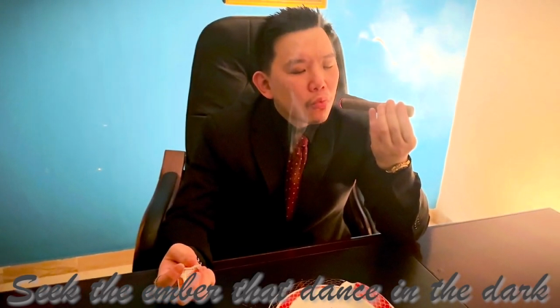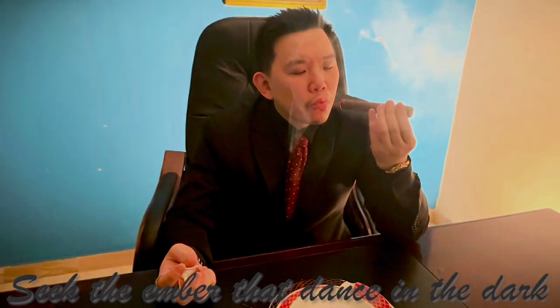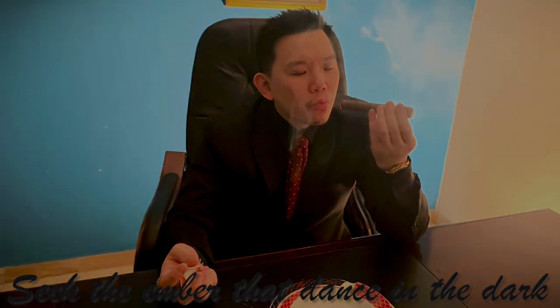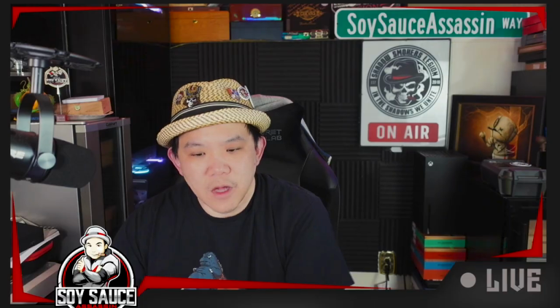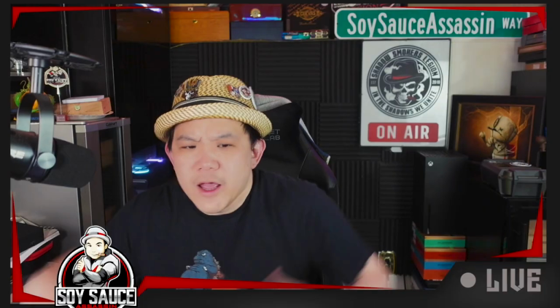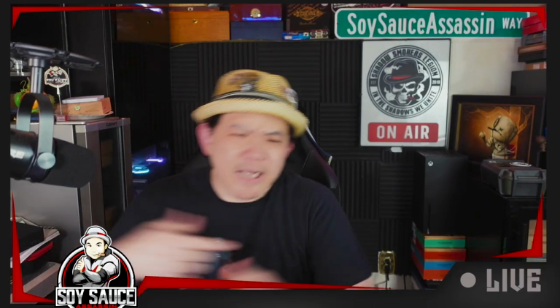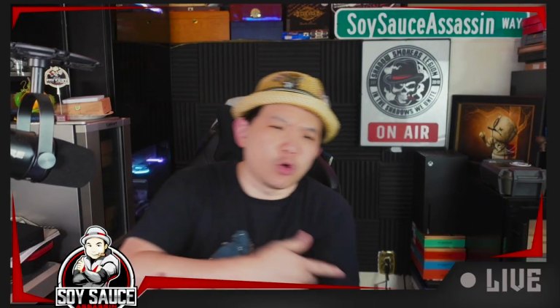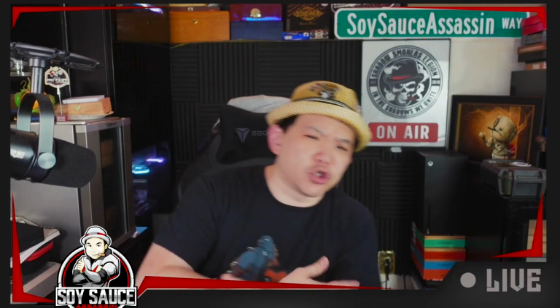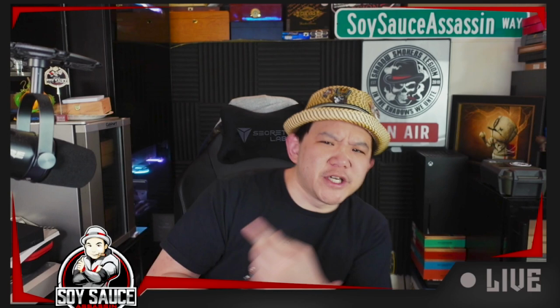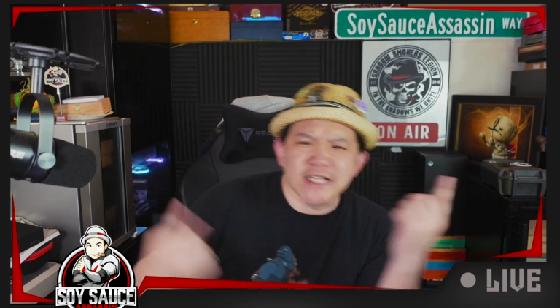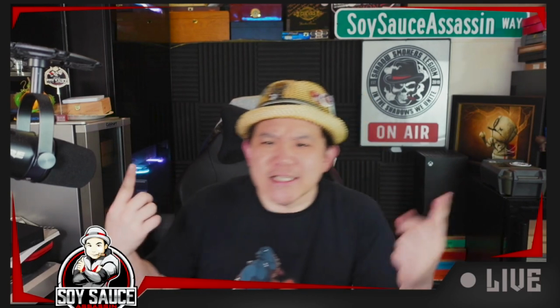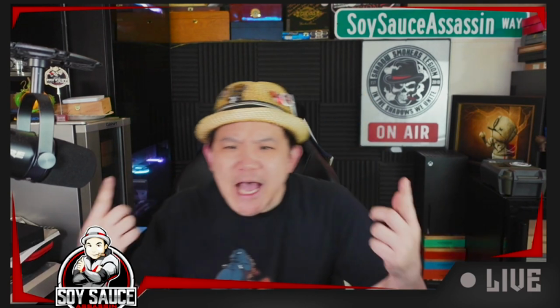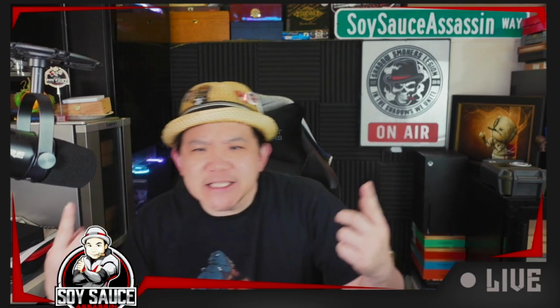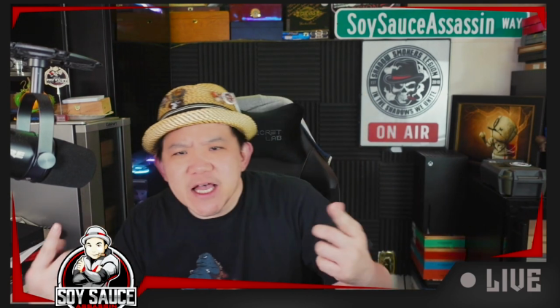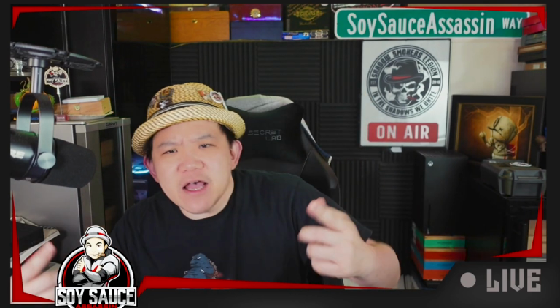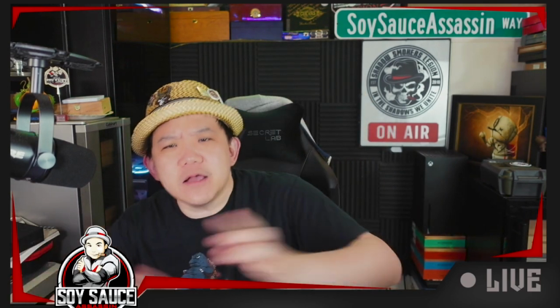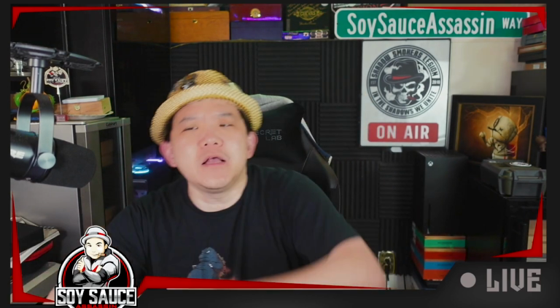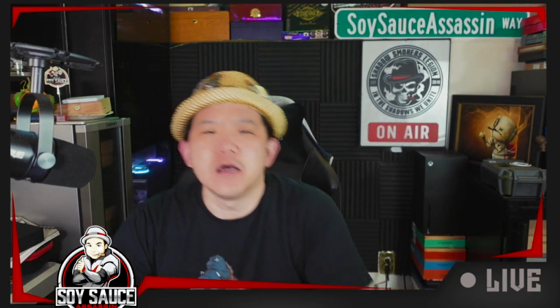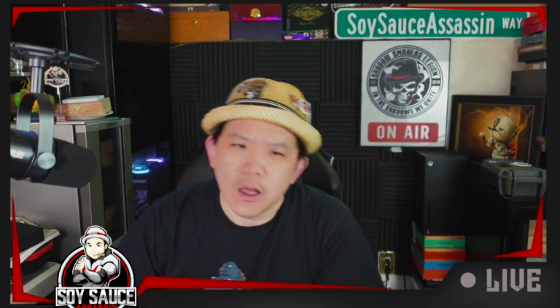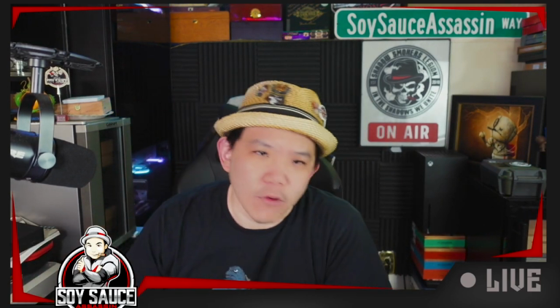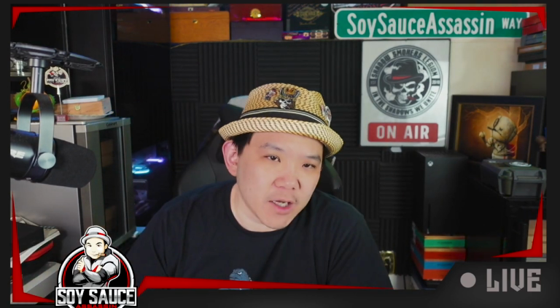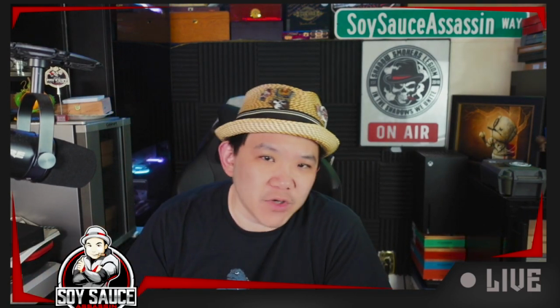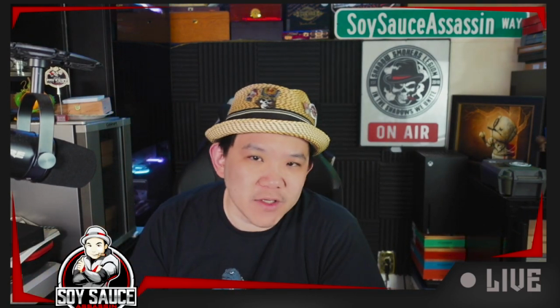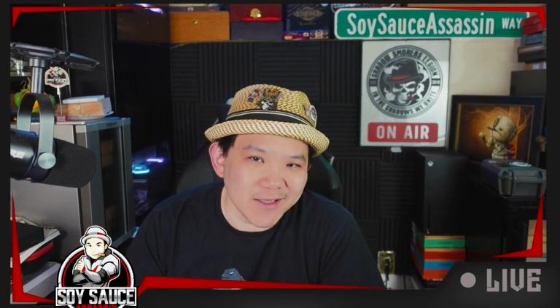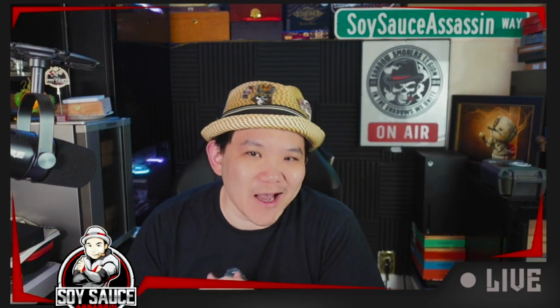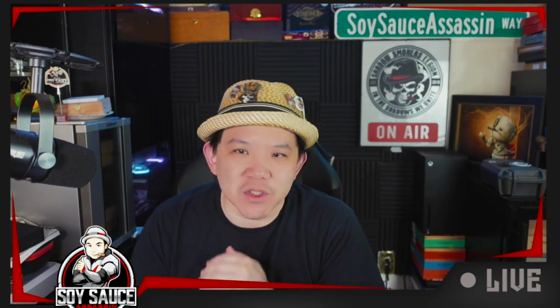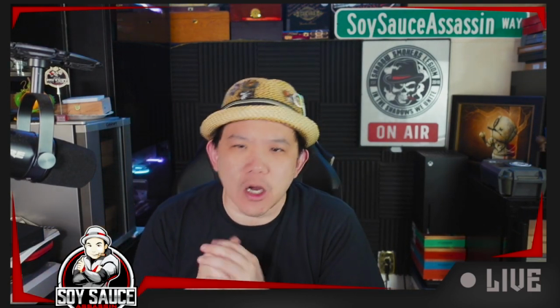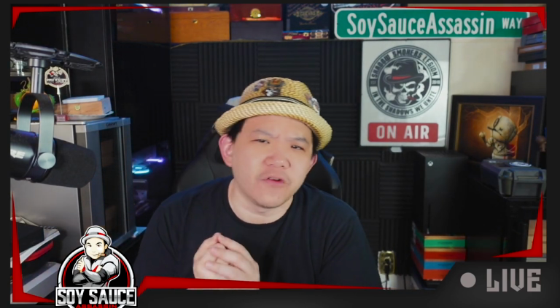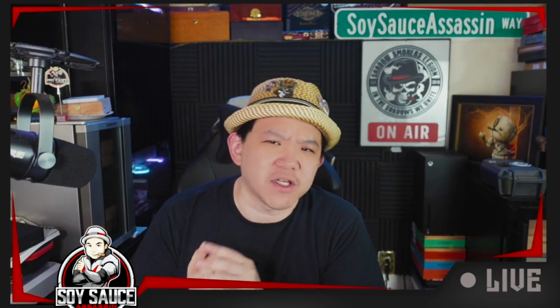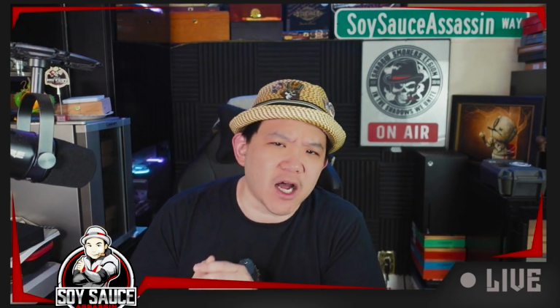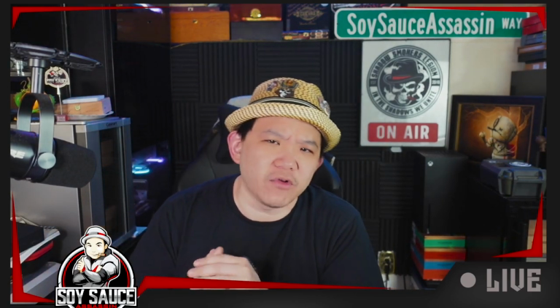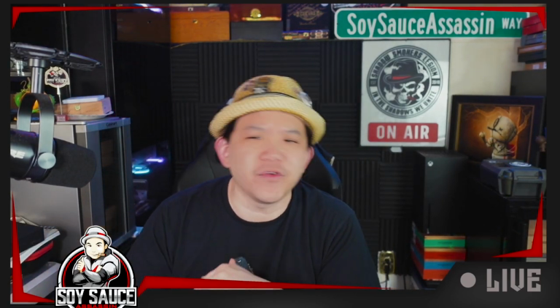Hey guys, Tony, Soy Sauce Assassin. Welcome to another episode of Cigar Review.